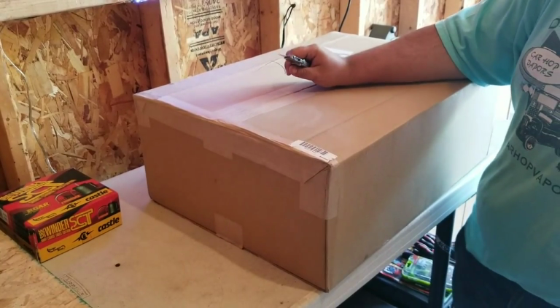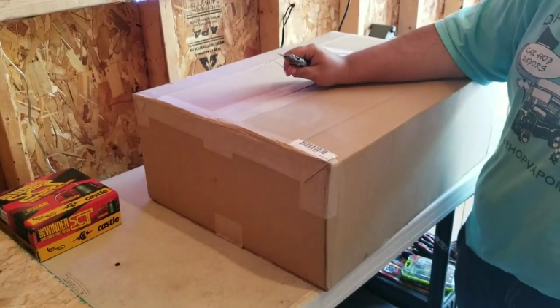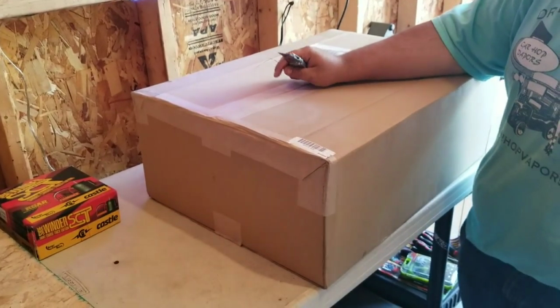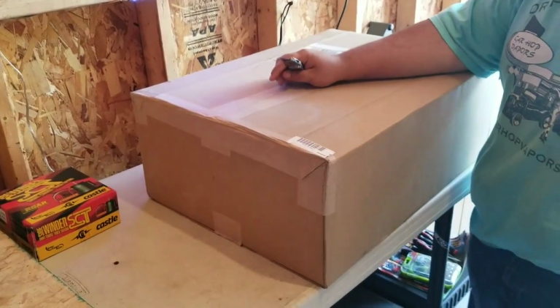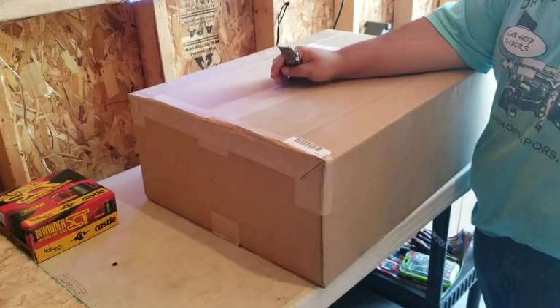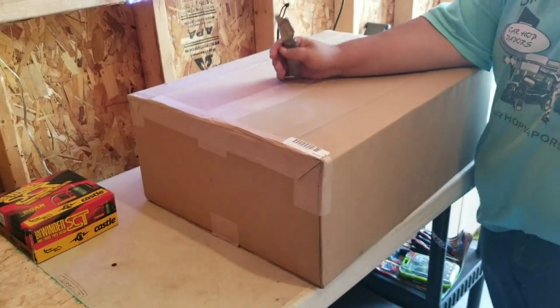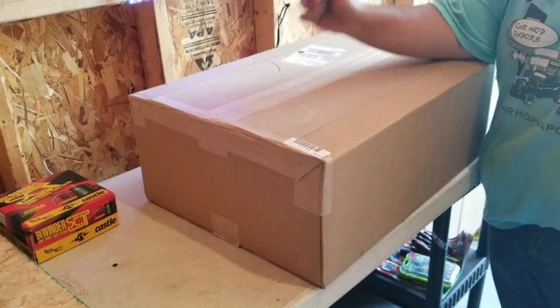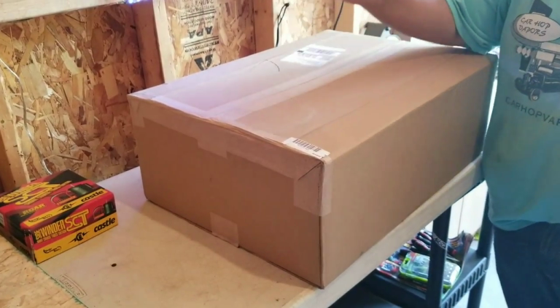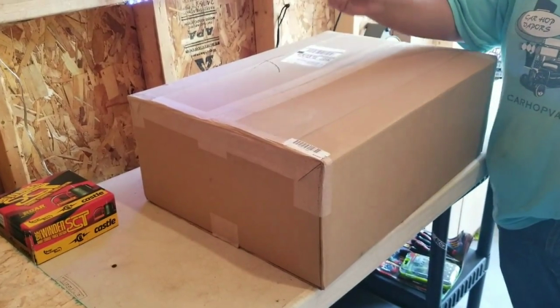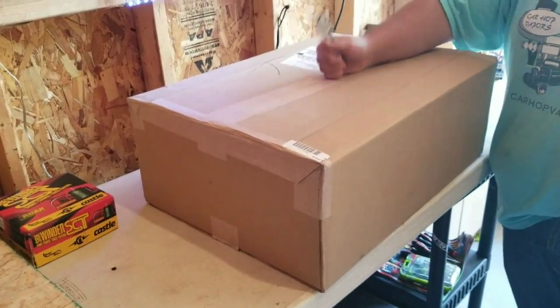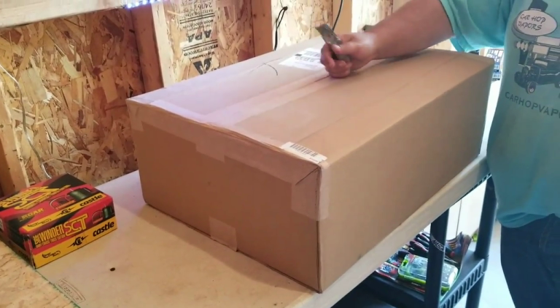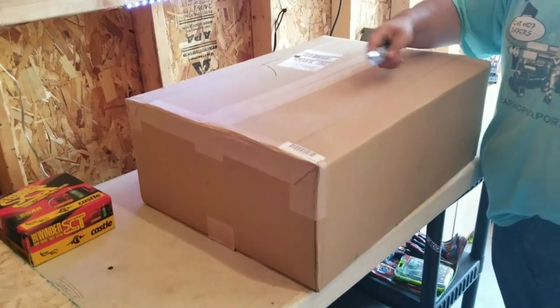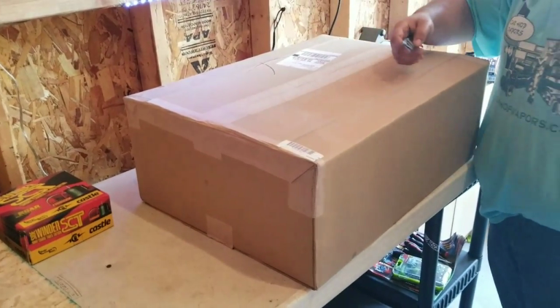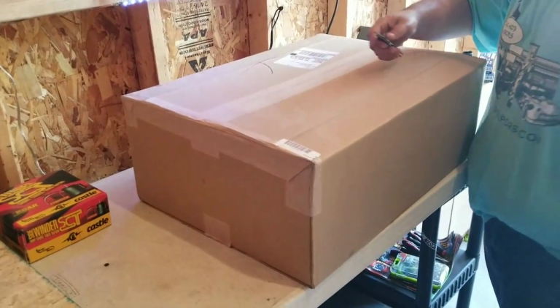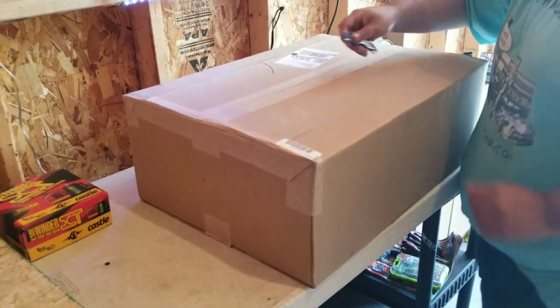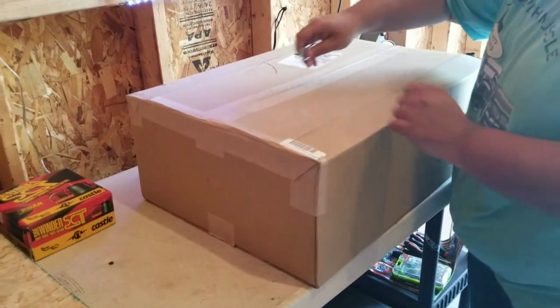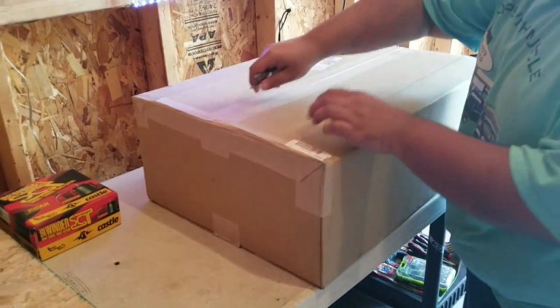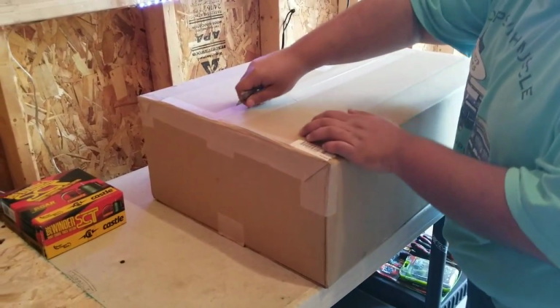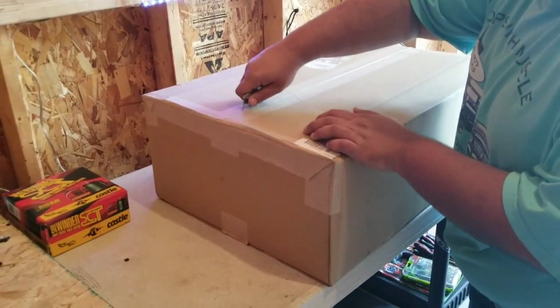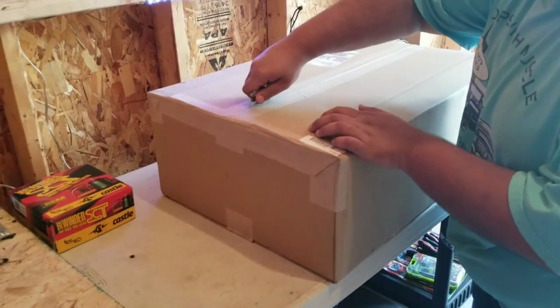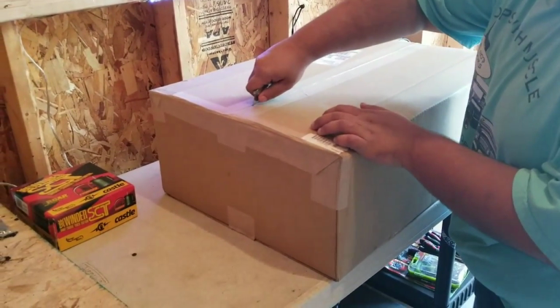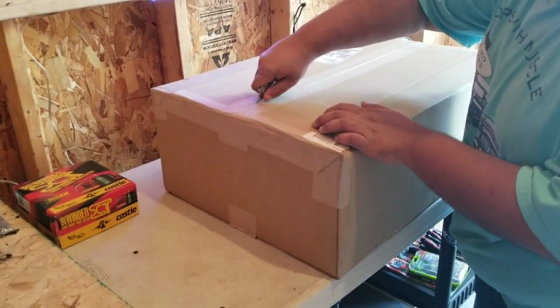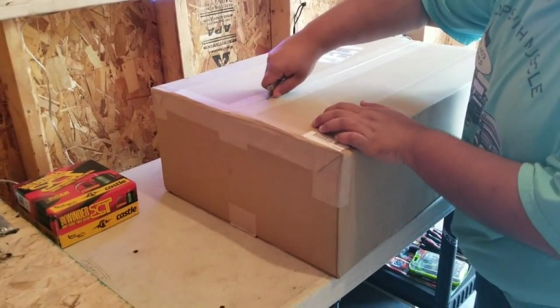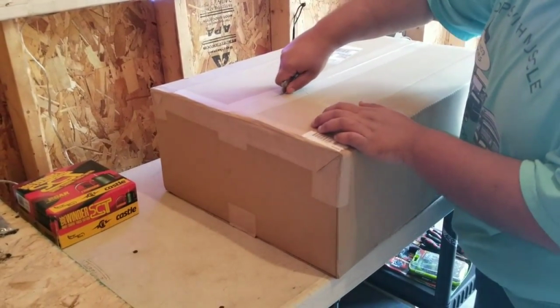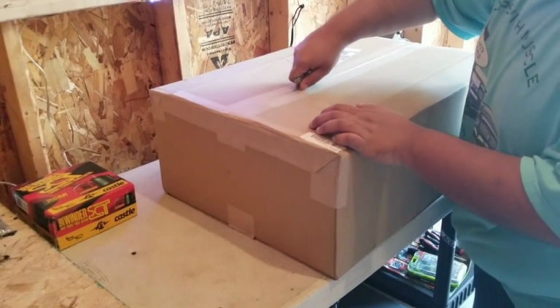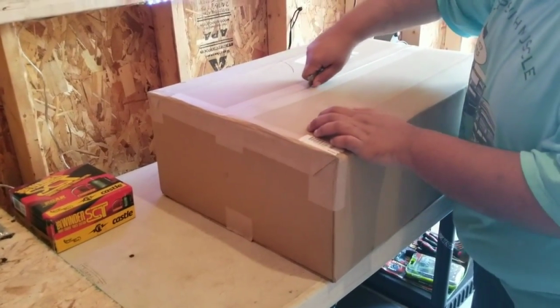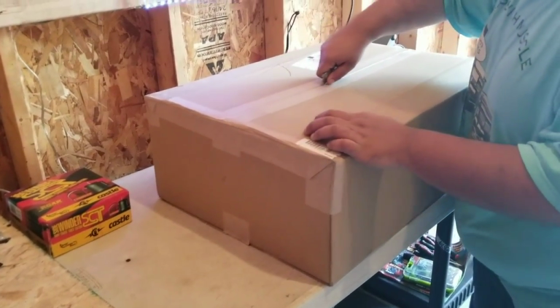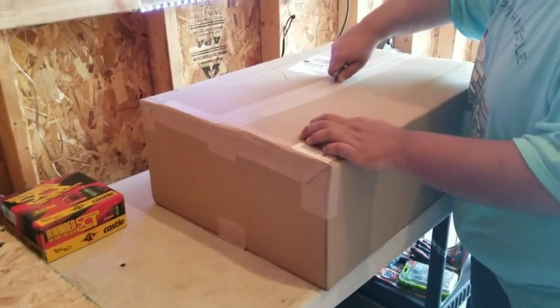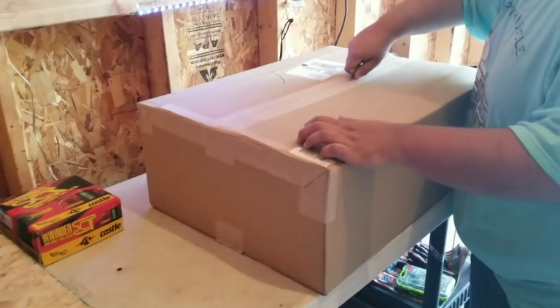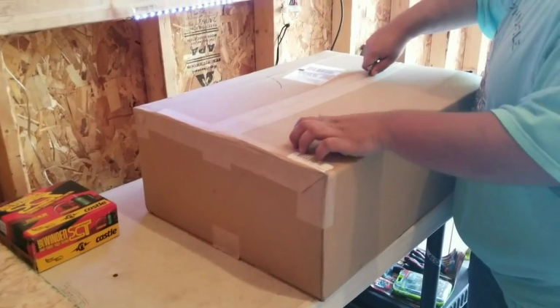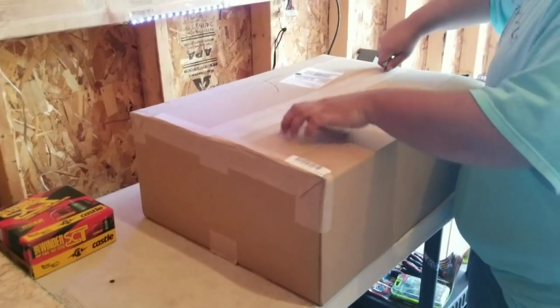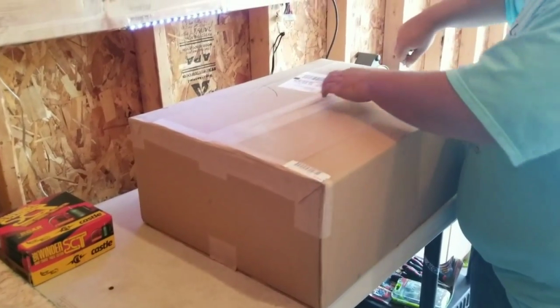So we're going to come back with a big unboxing. We're going to see how this goes.